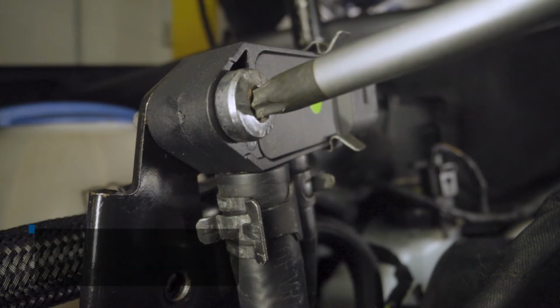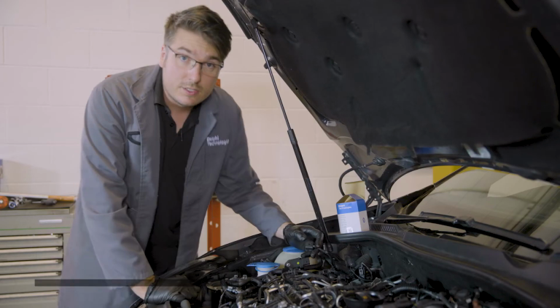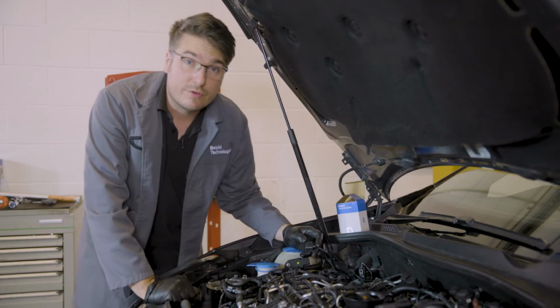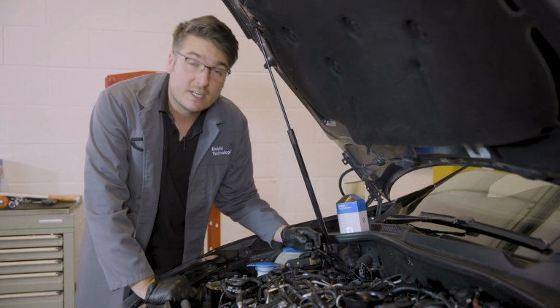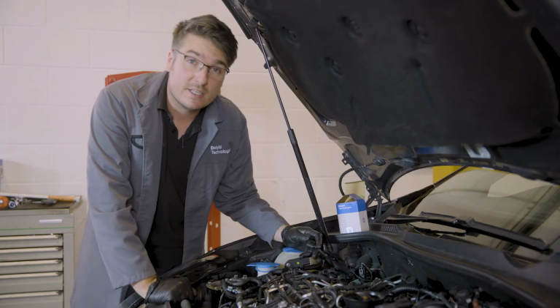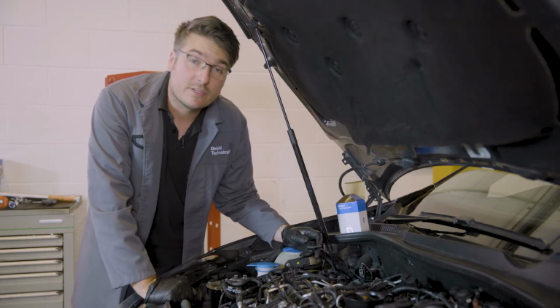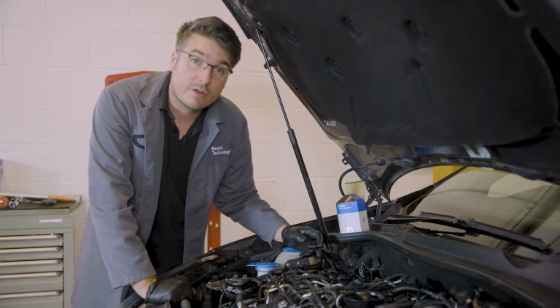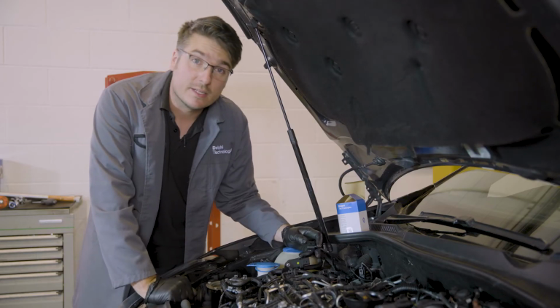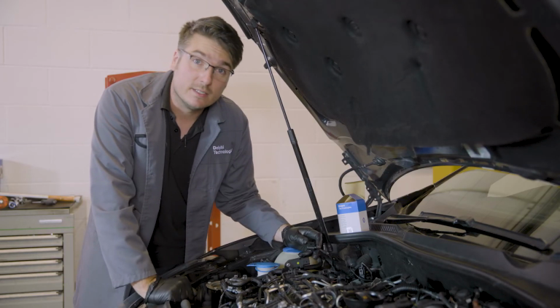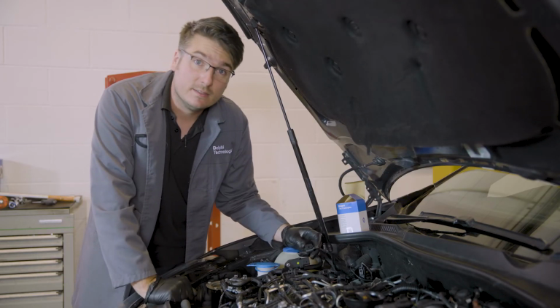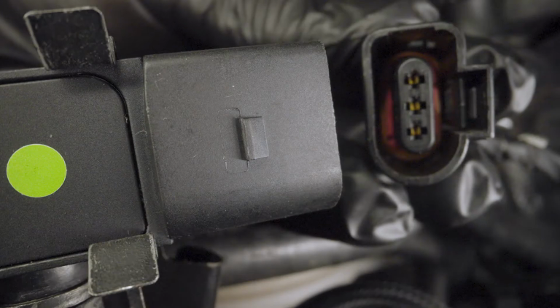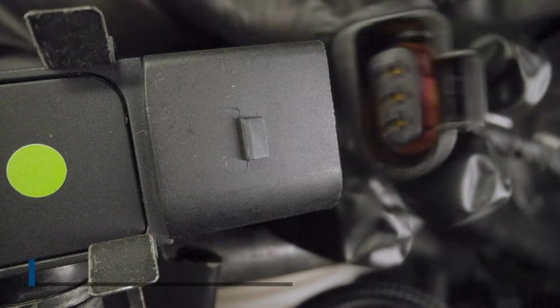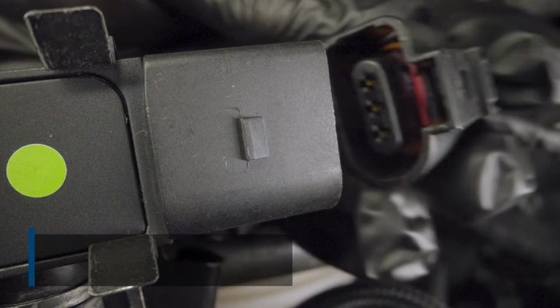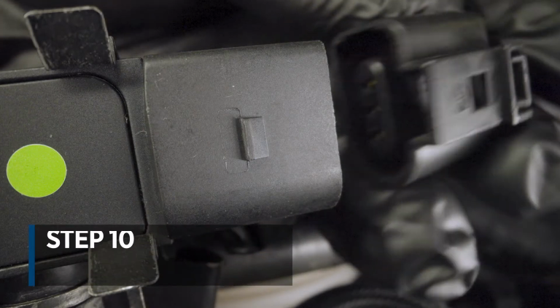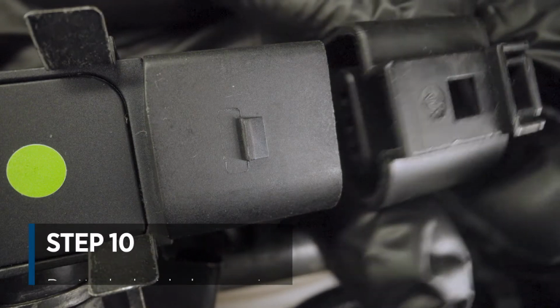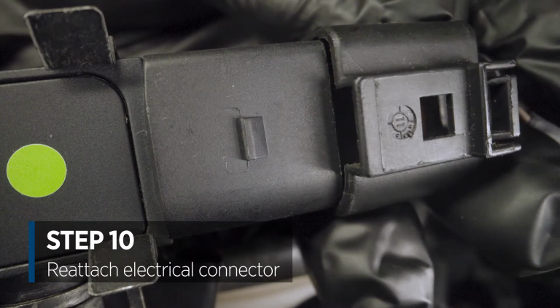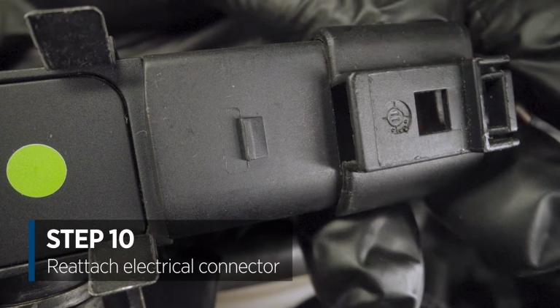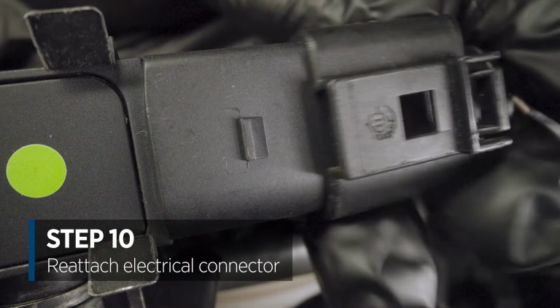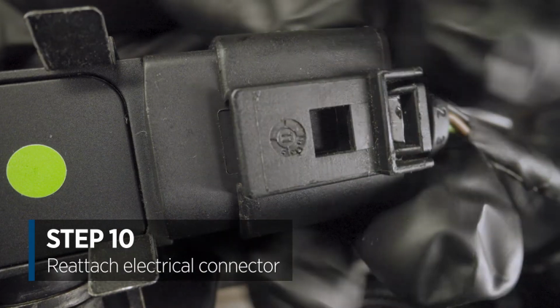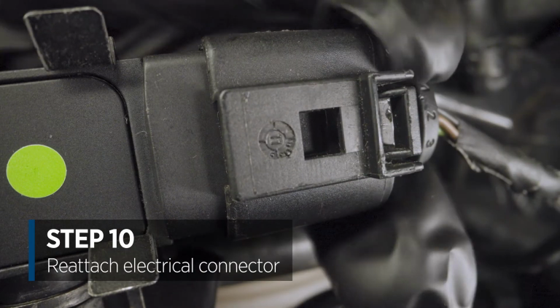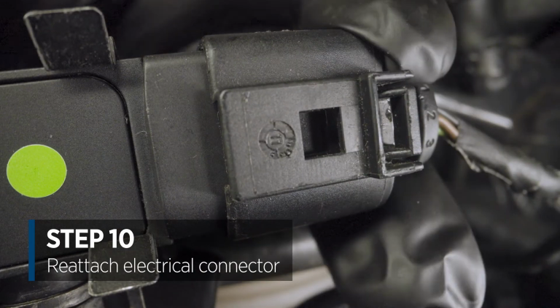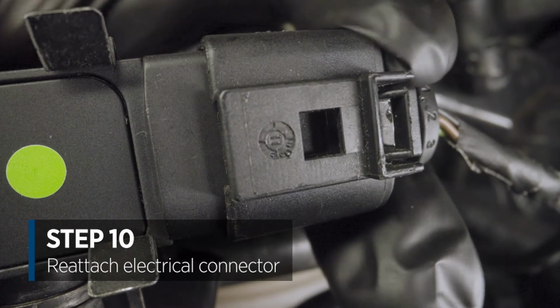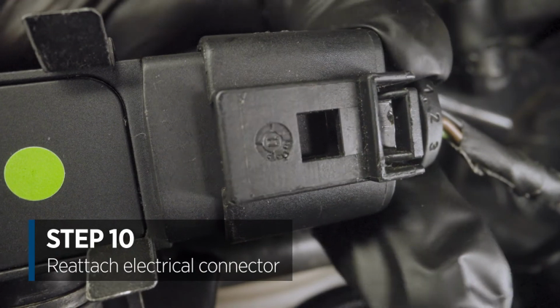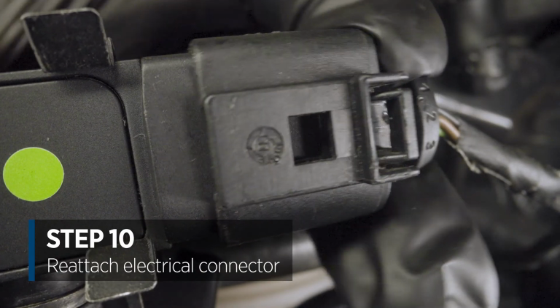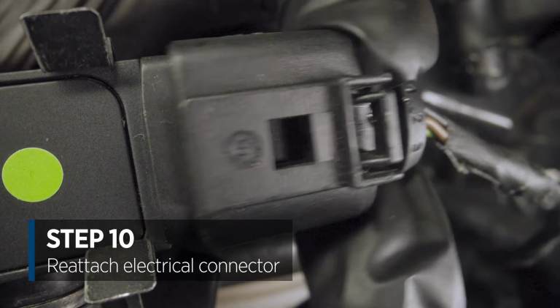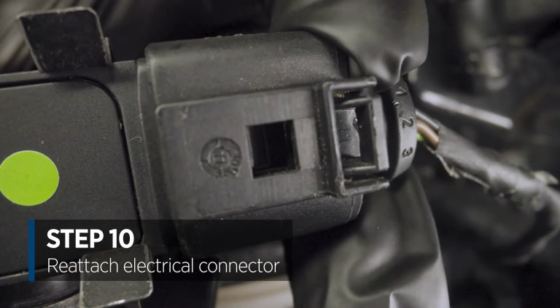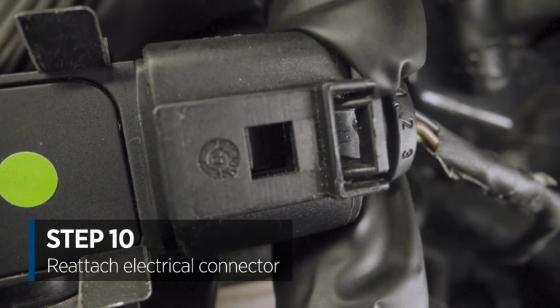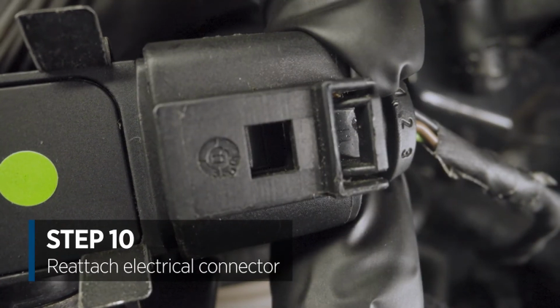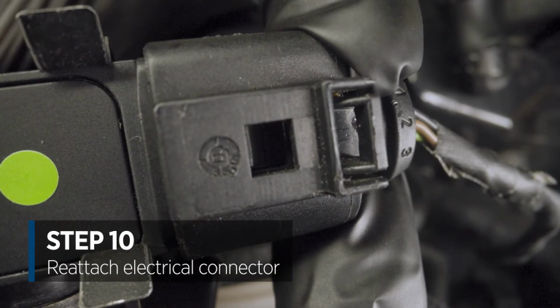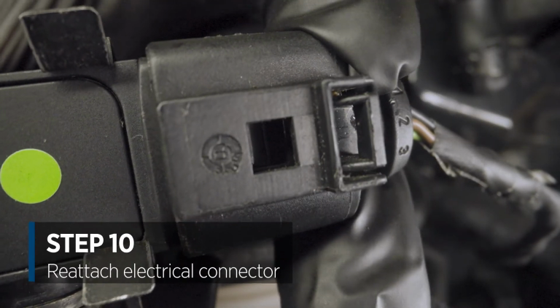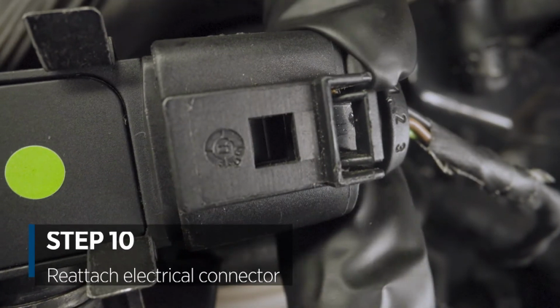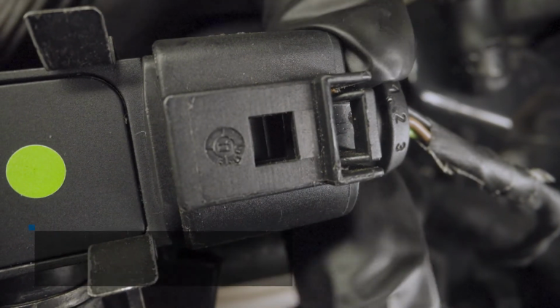To reattach the electrical connector, place it over the receptacle of the sensor and then push down firmly until a click is heard.